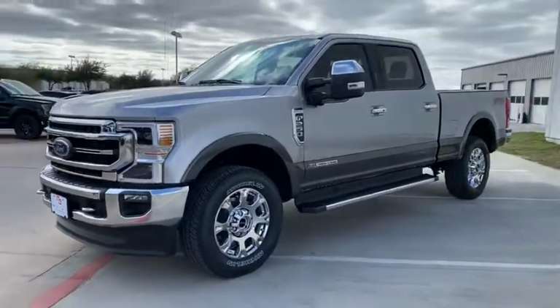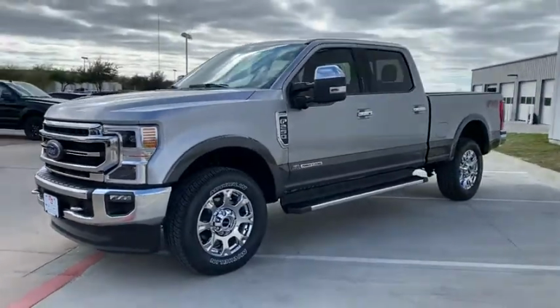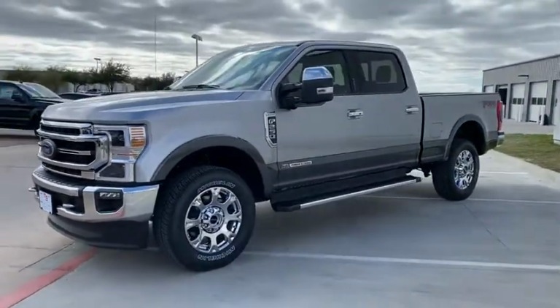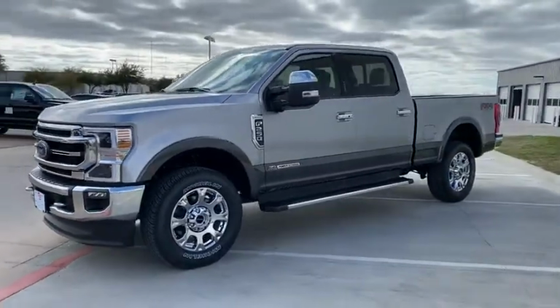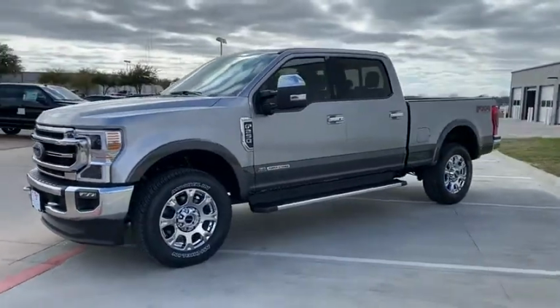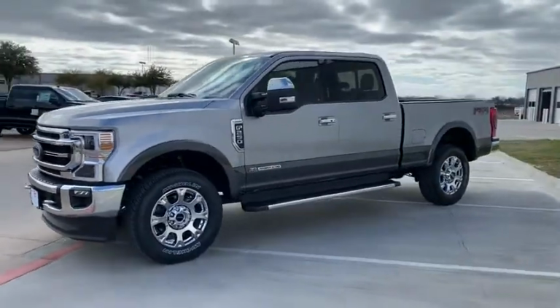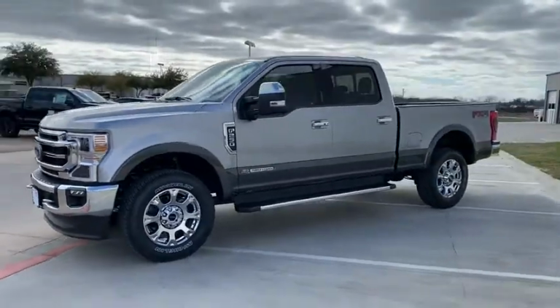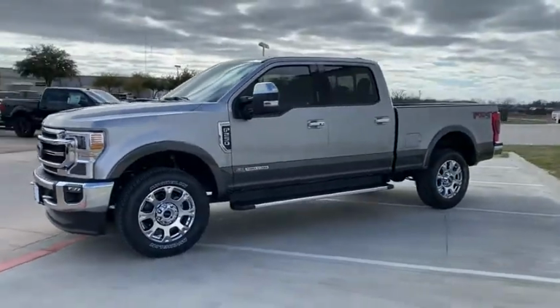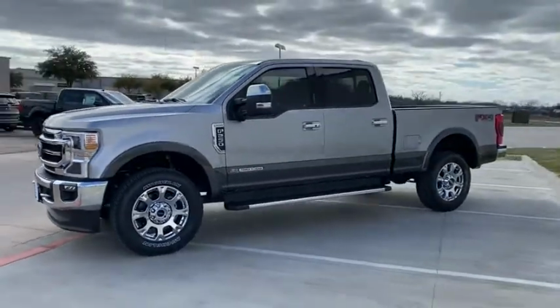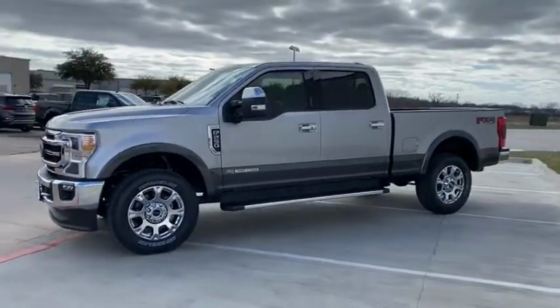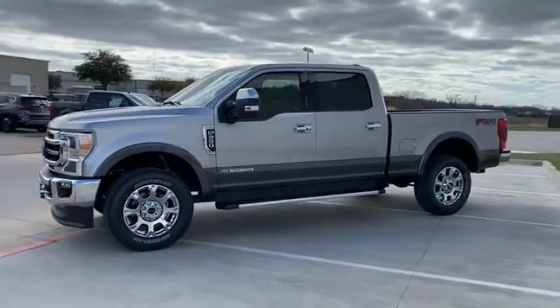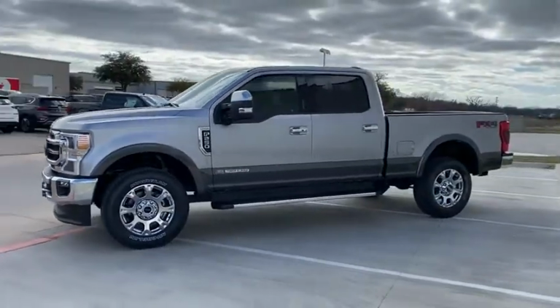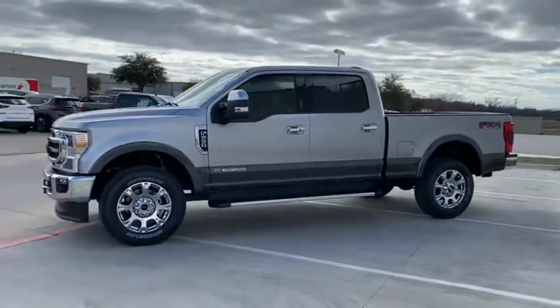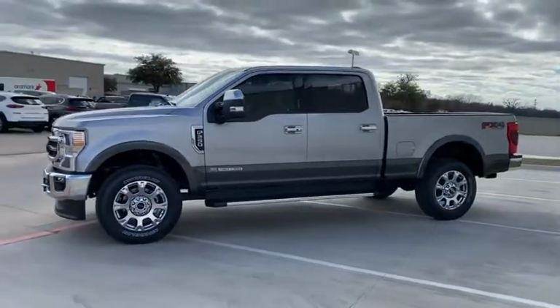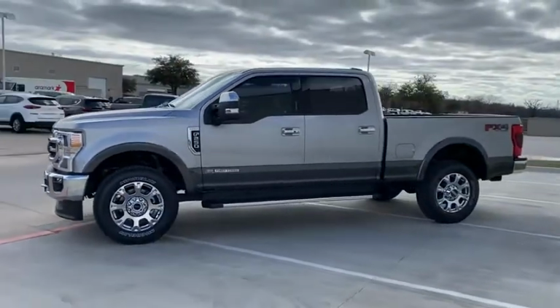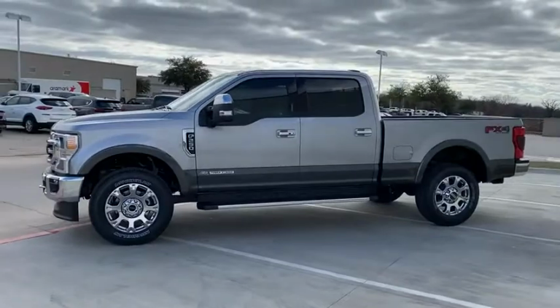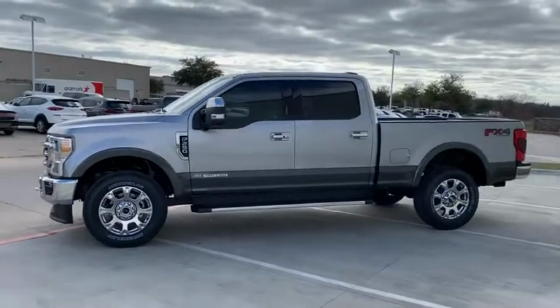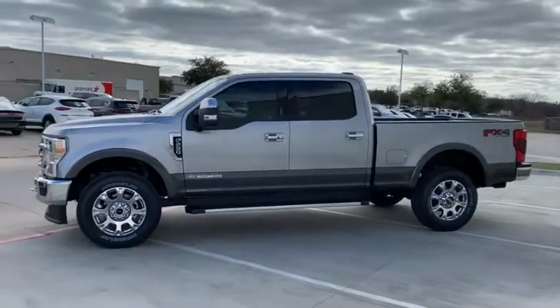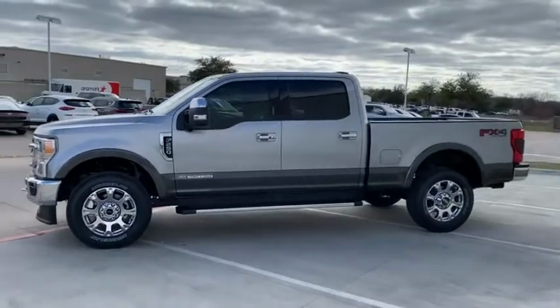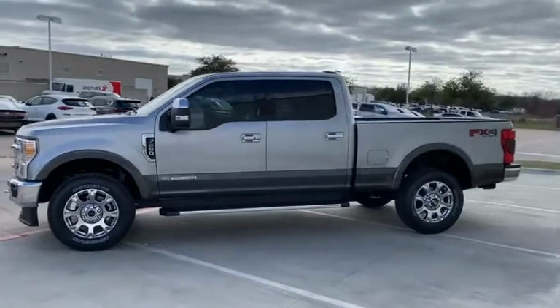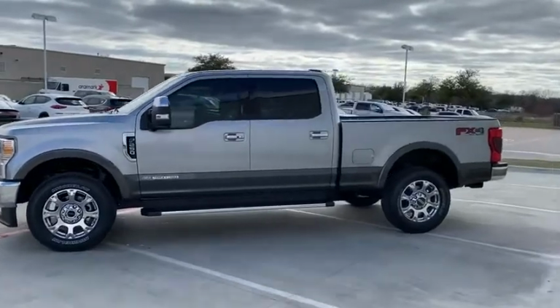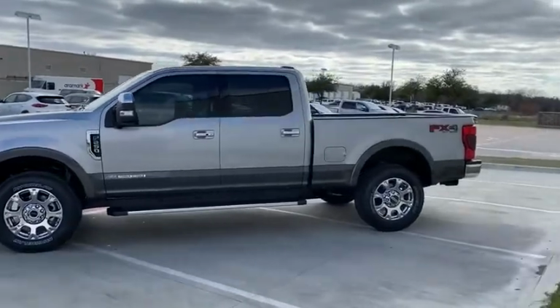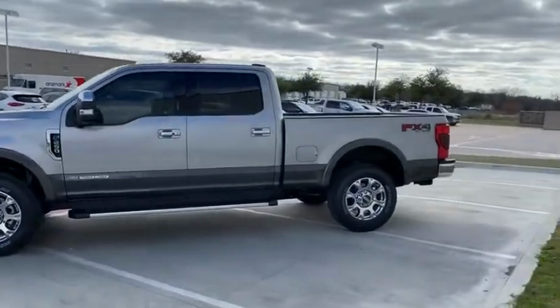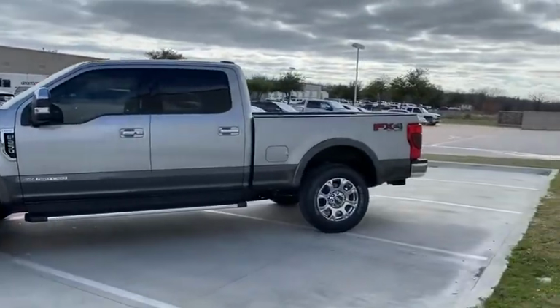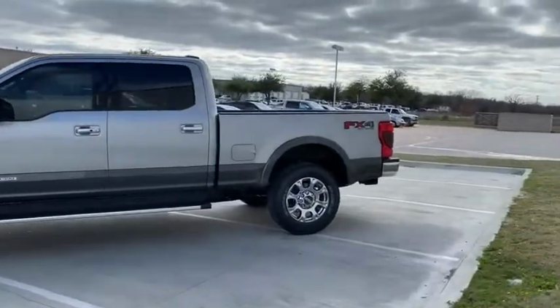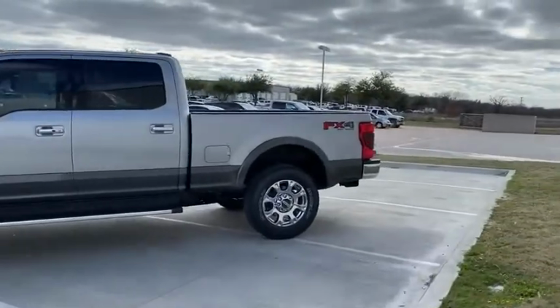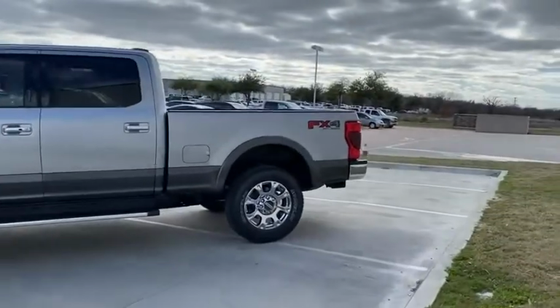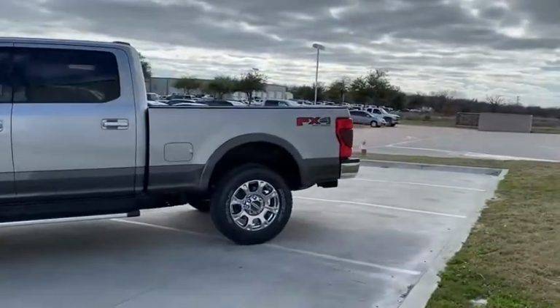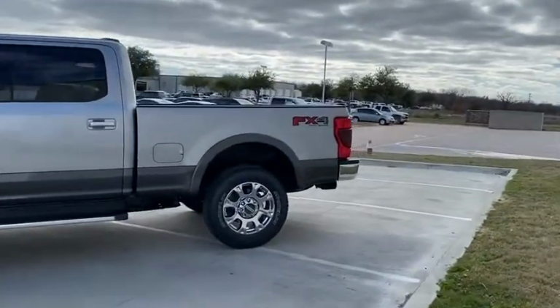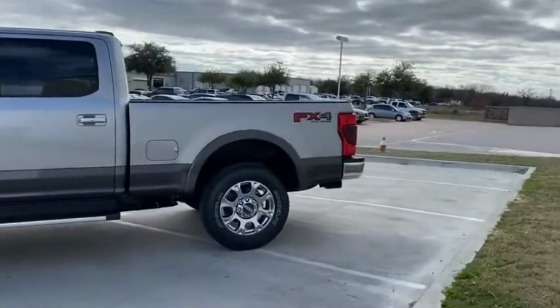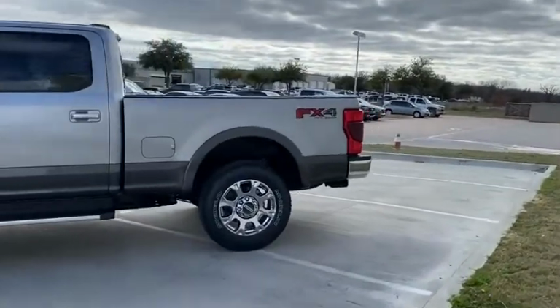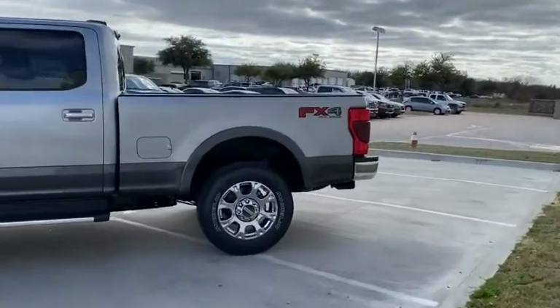Here are some of this vehicle's great options. Engine block heater, chrome package. Come take a test drive today.